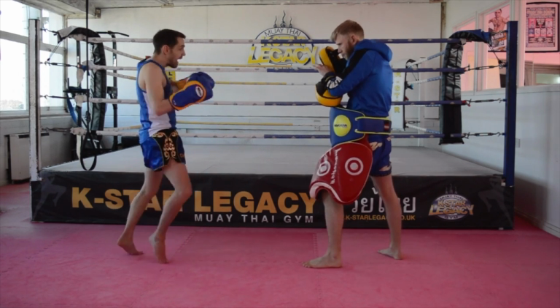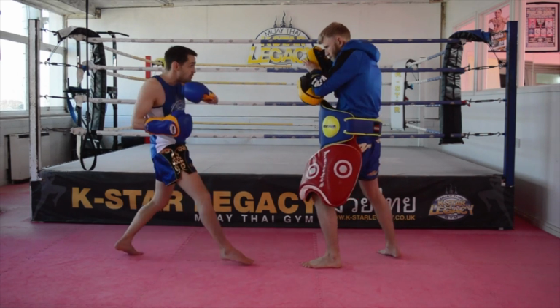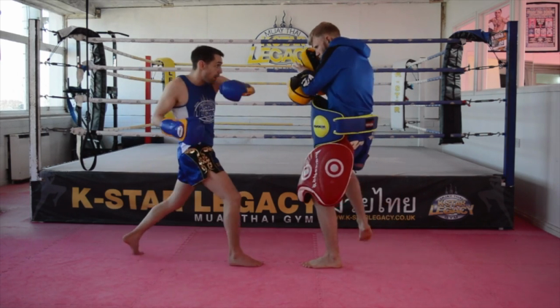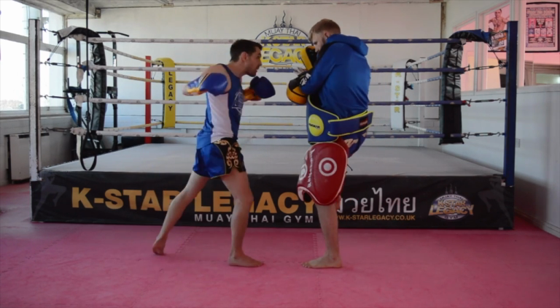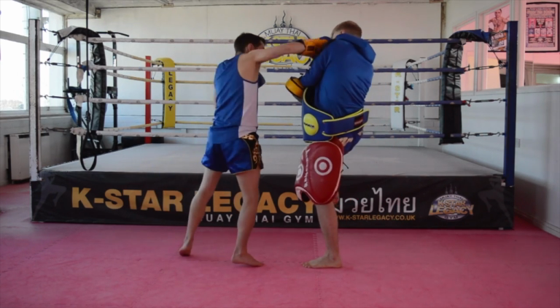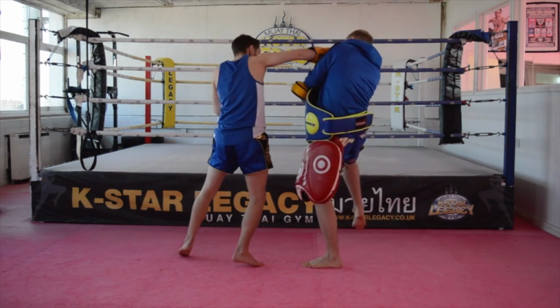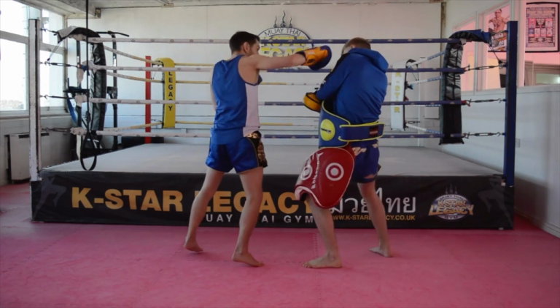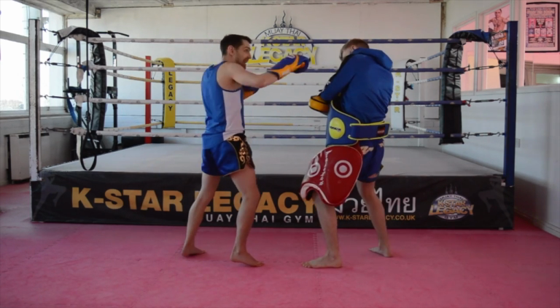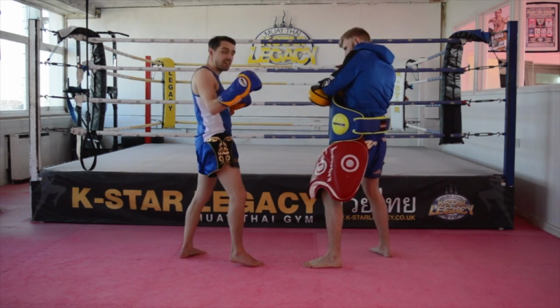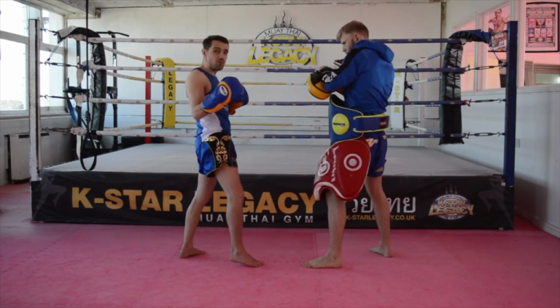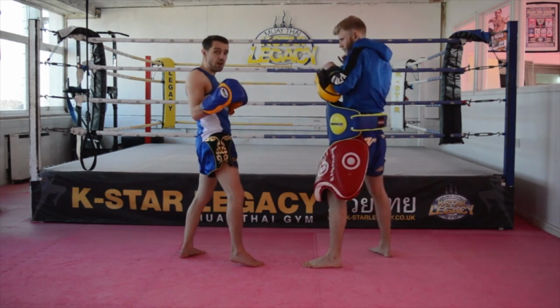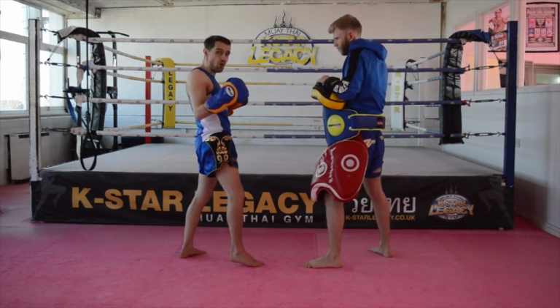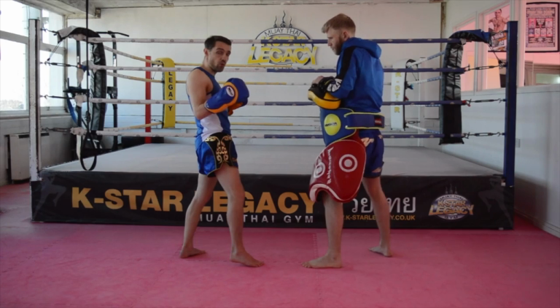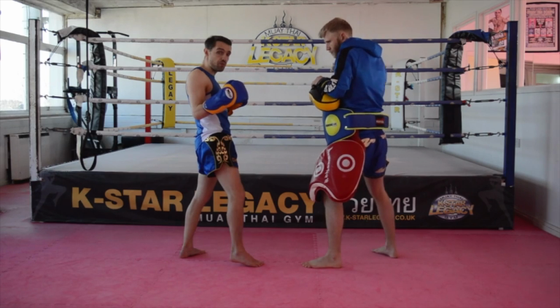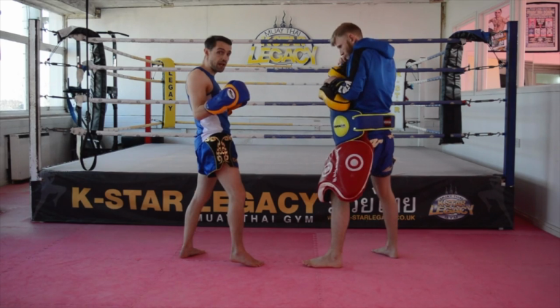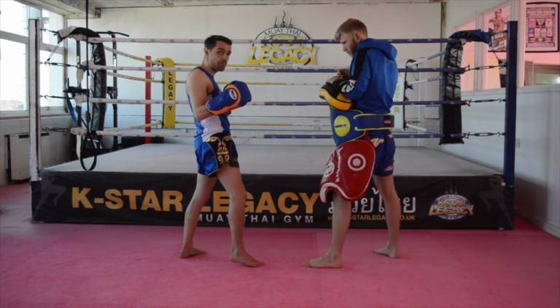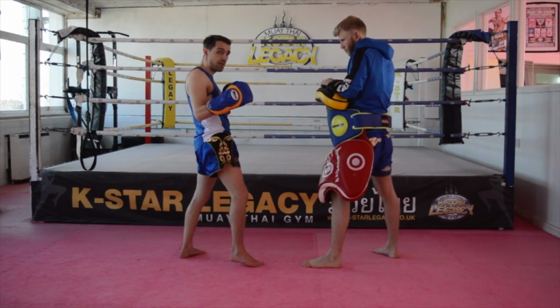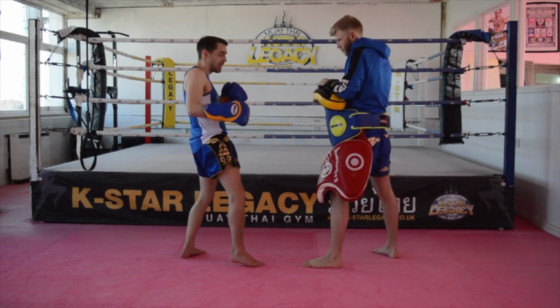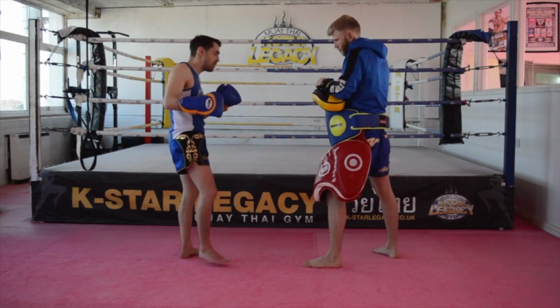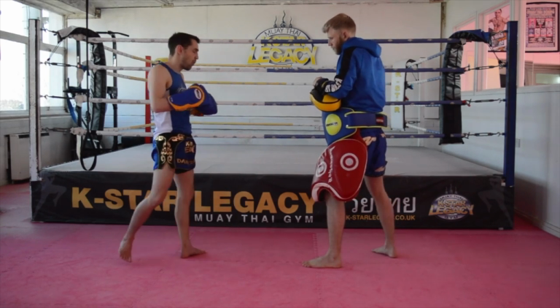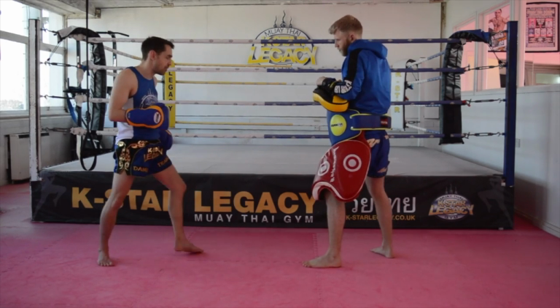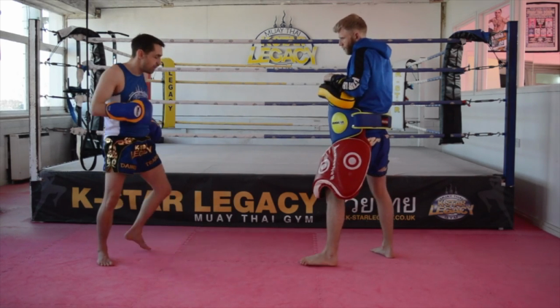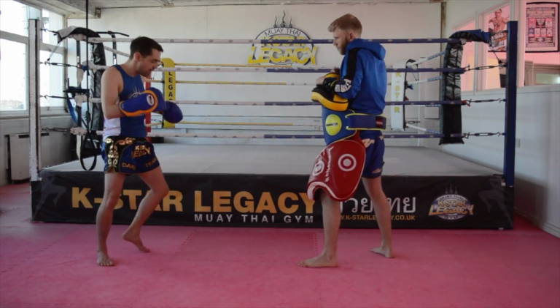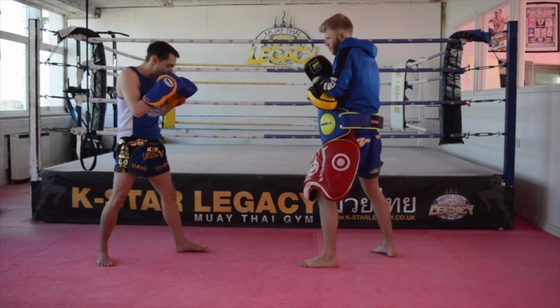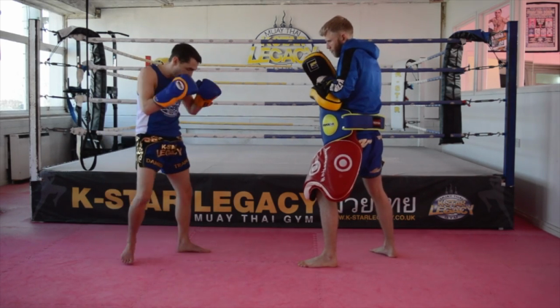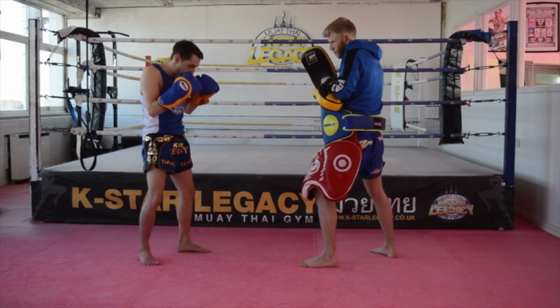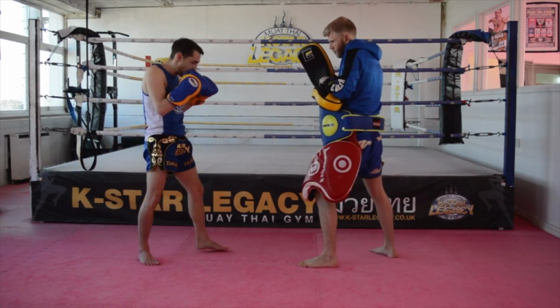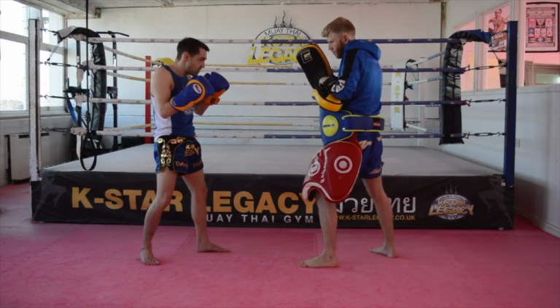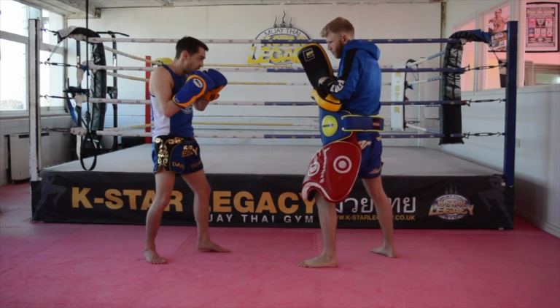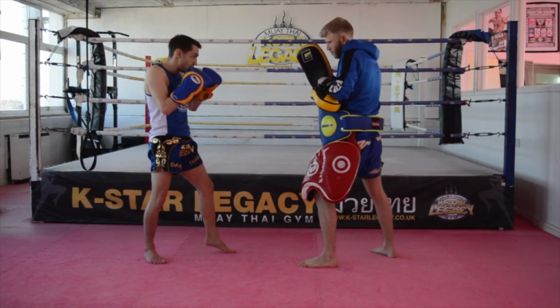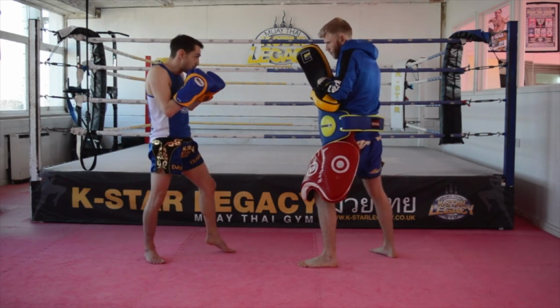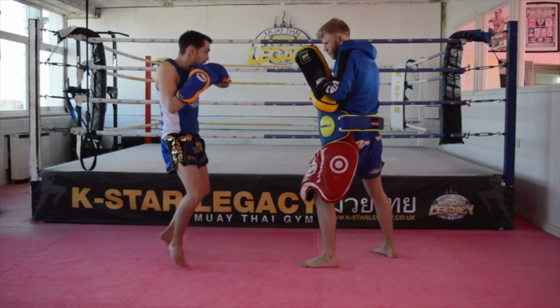As he's blocked, it's easy to land with that right hook from there. So I'm going to go feint — switch — and execute the combination.